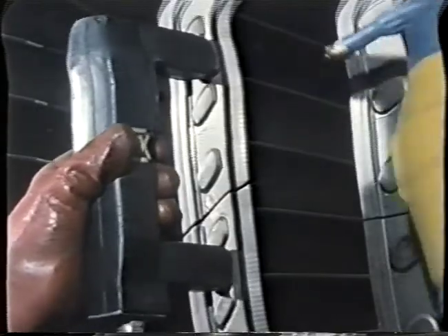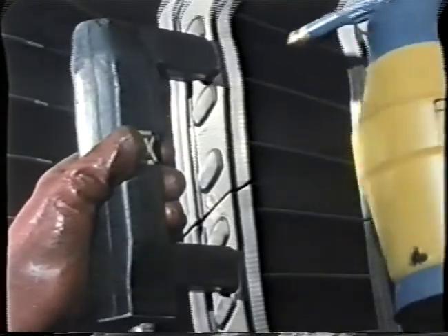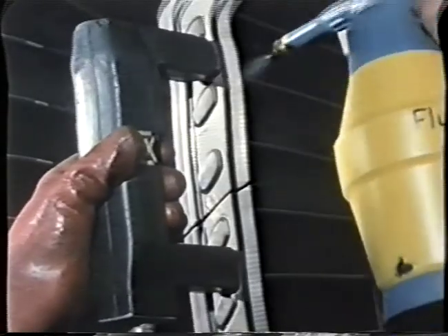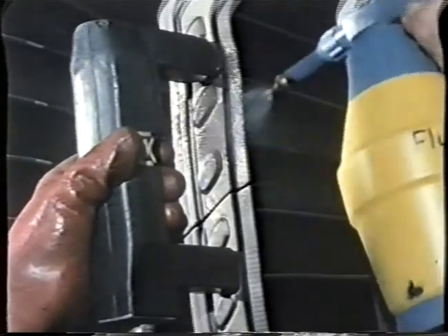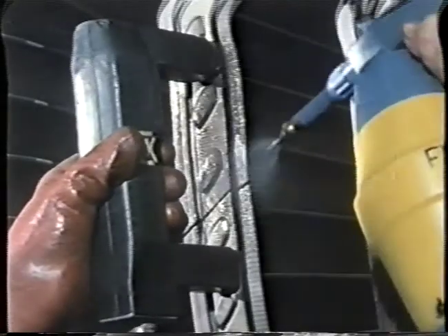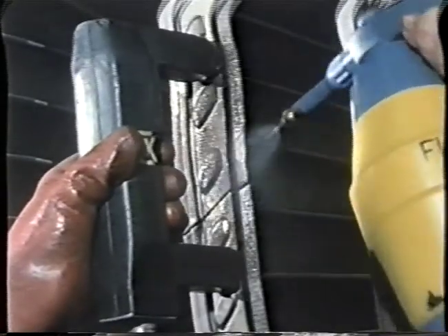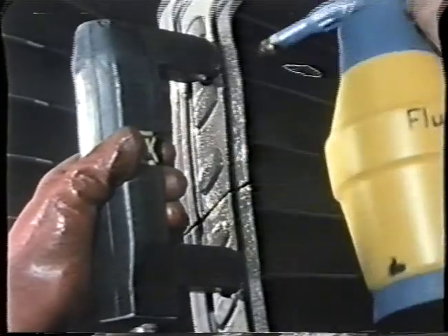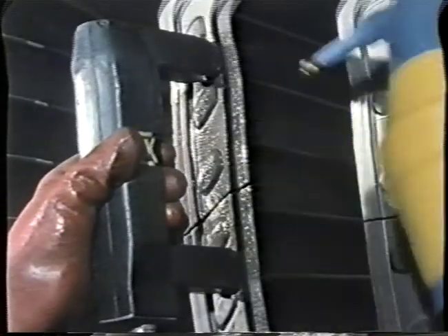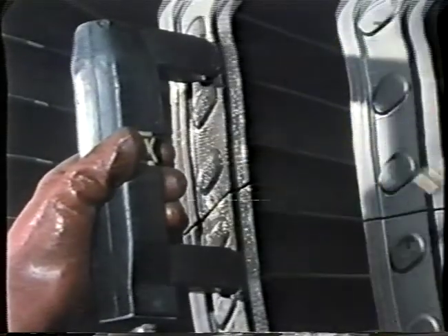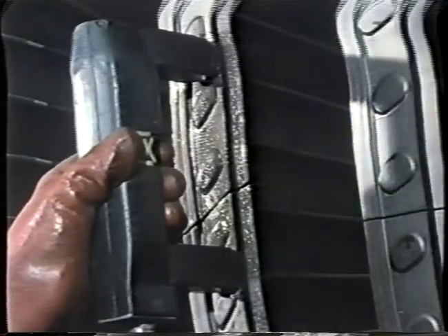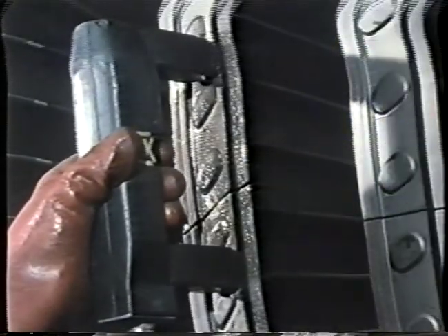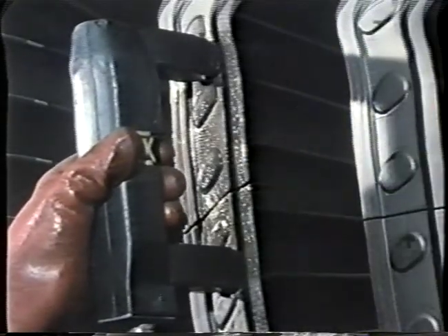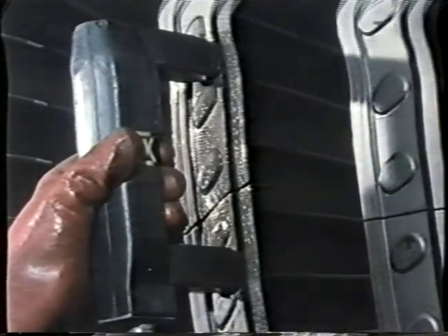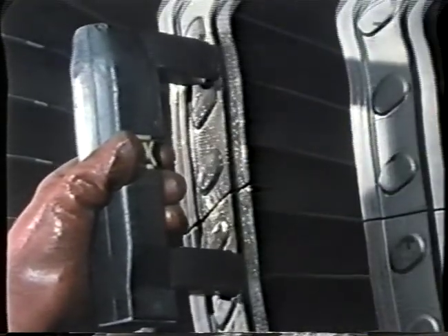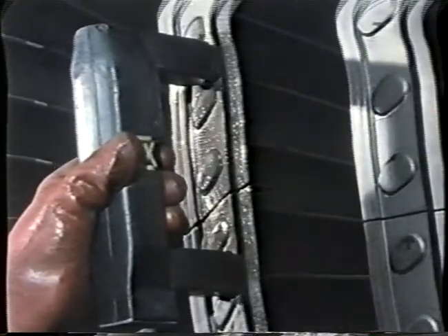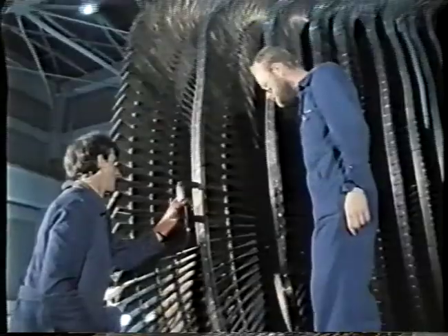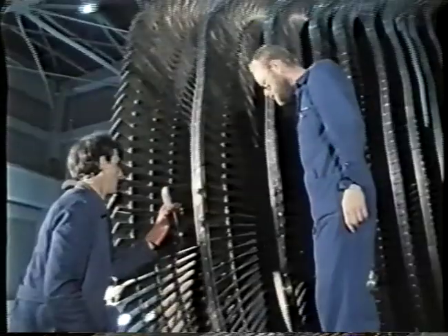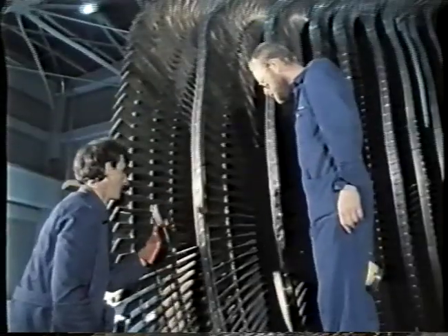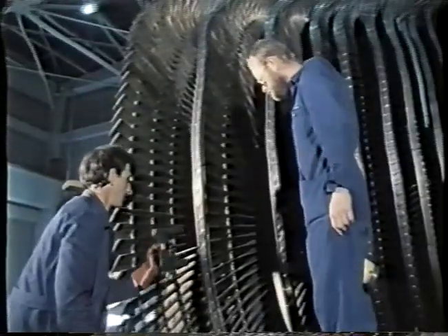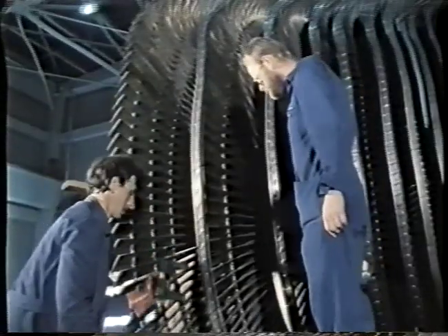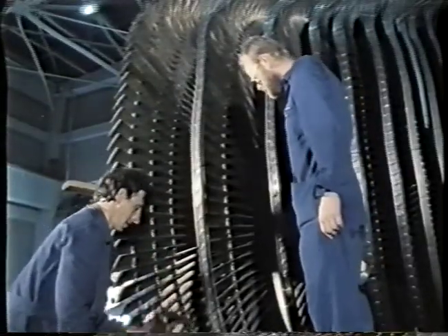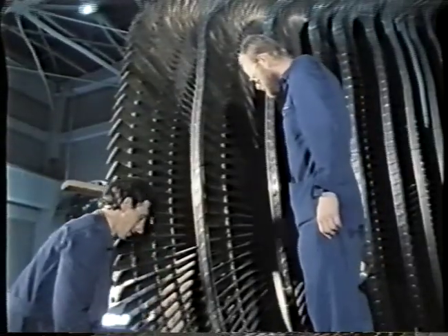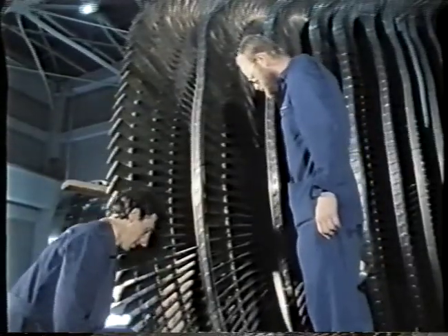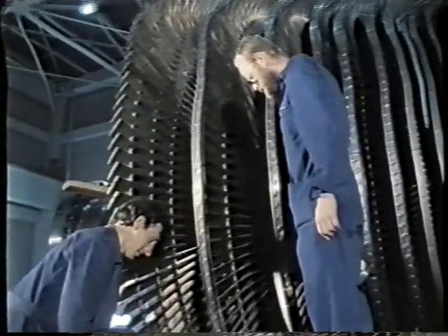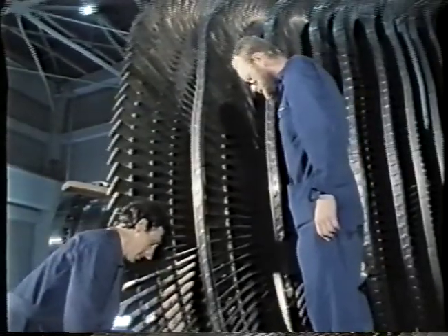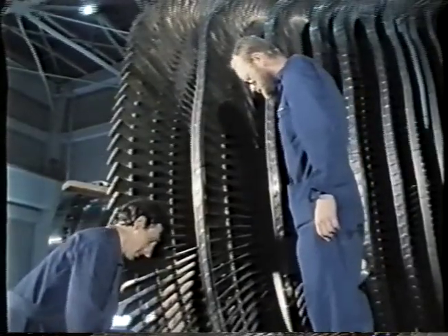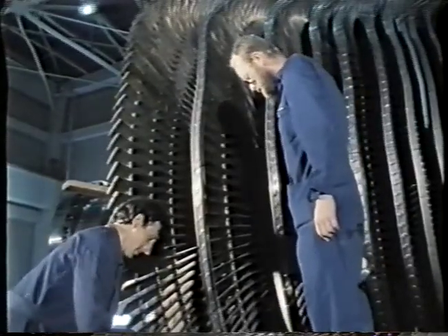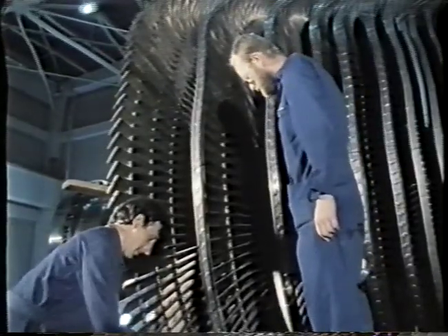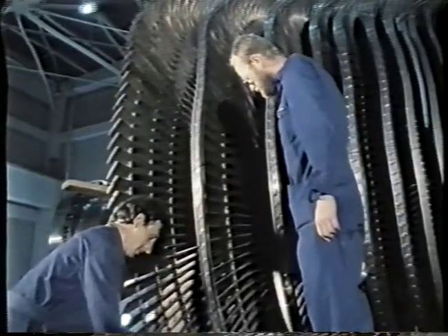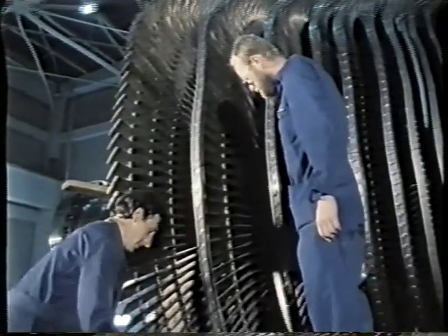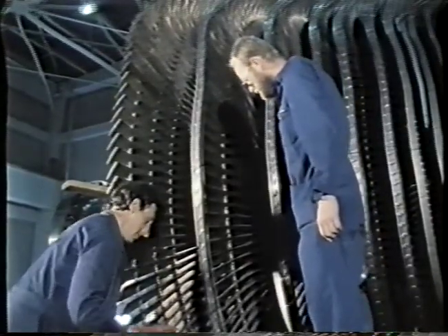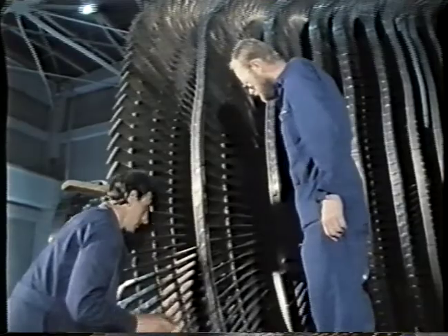Inspection of blade shroudings using the magnetized ferrous powder method.